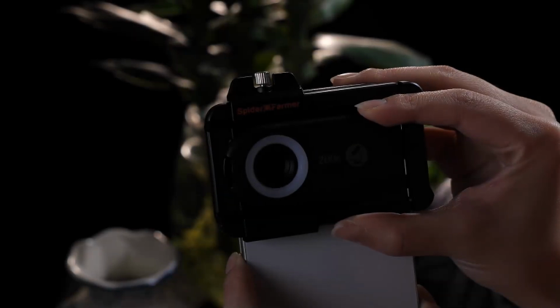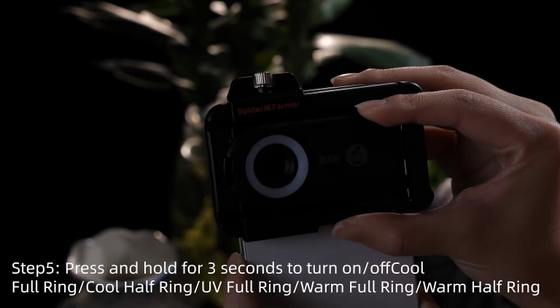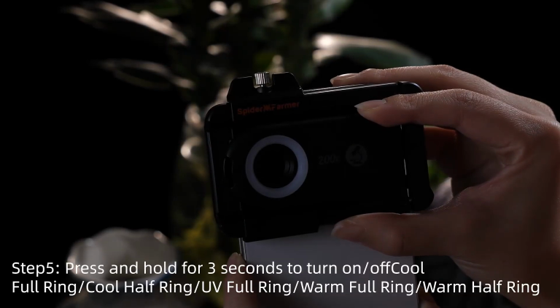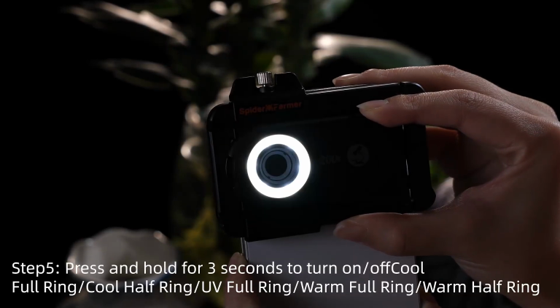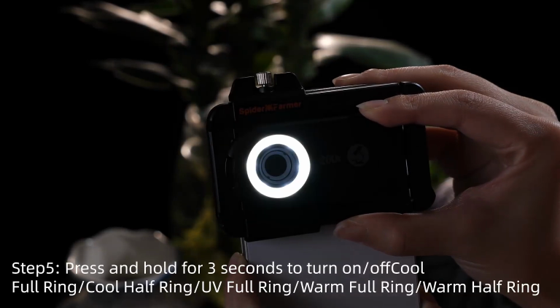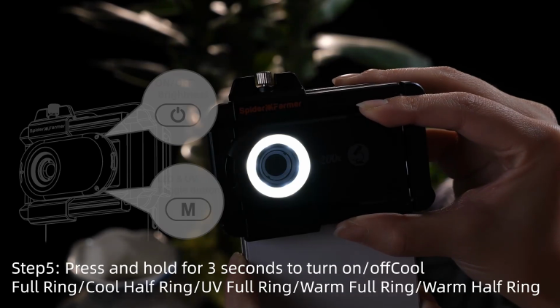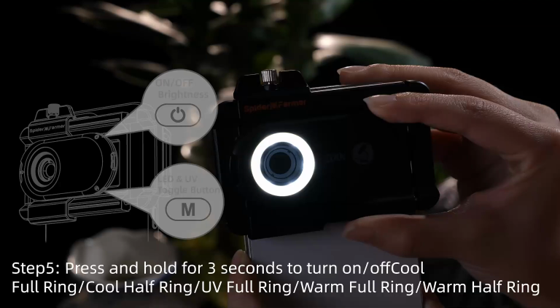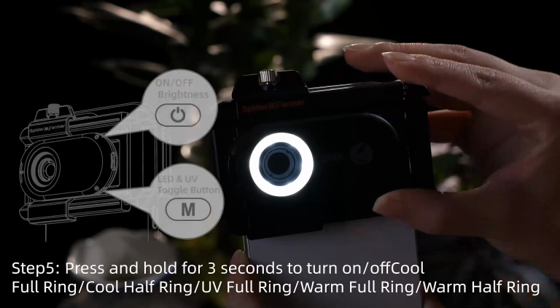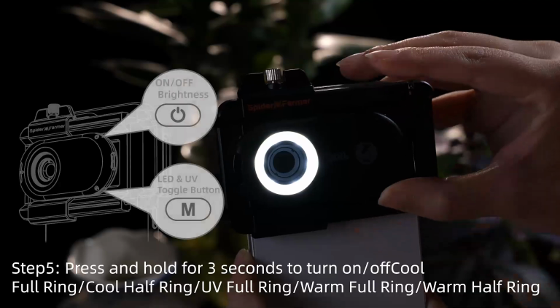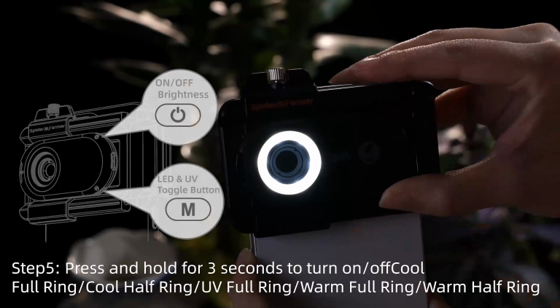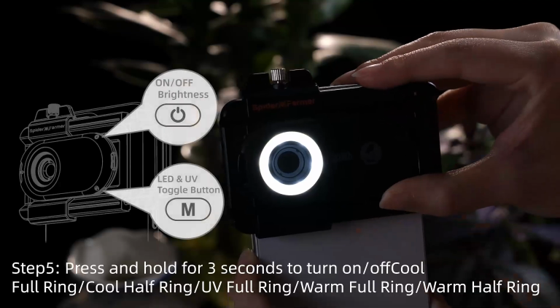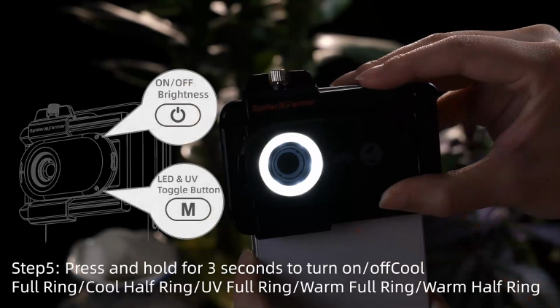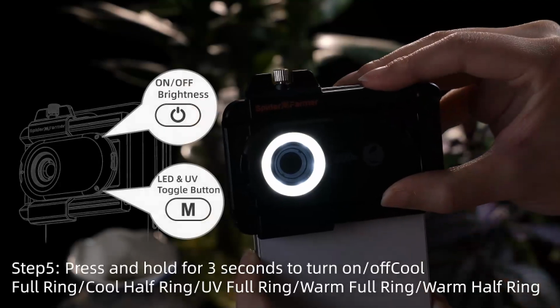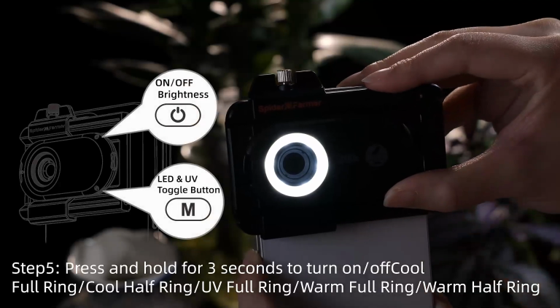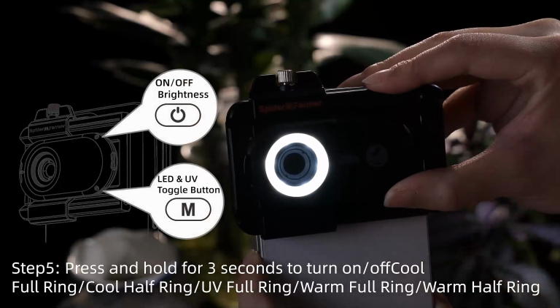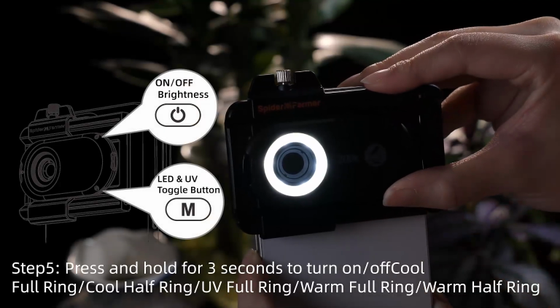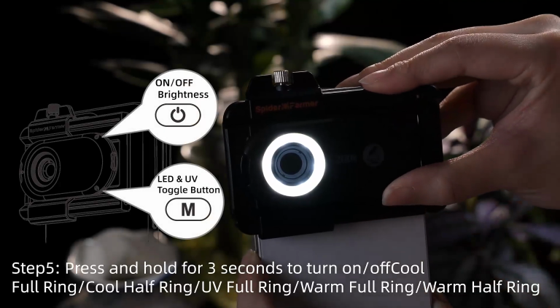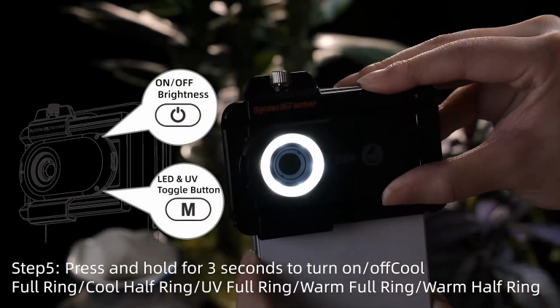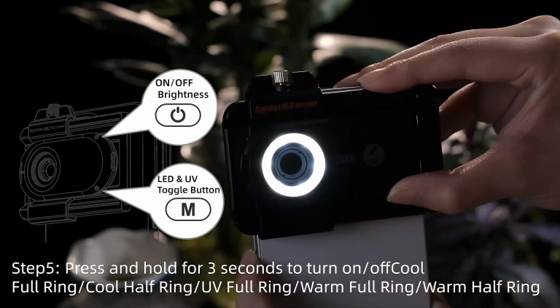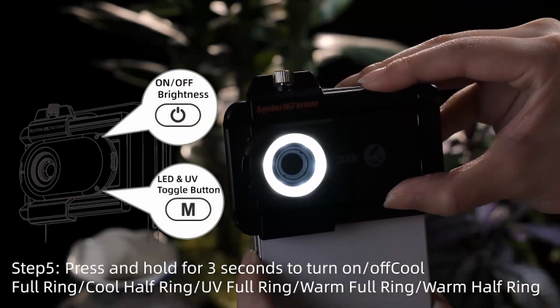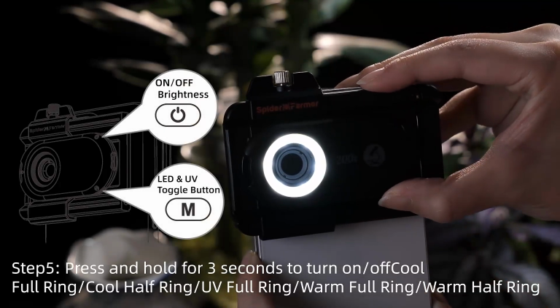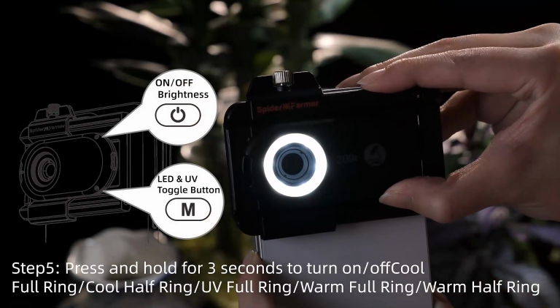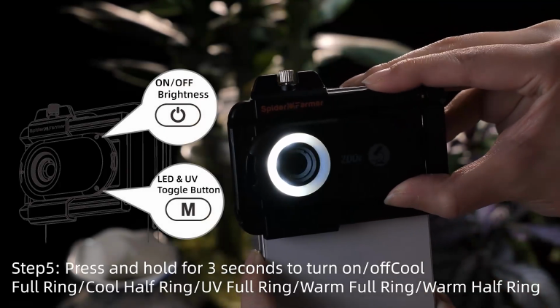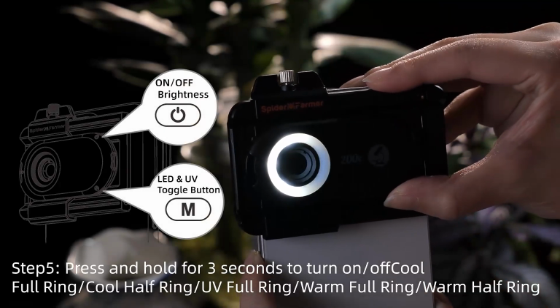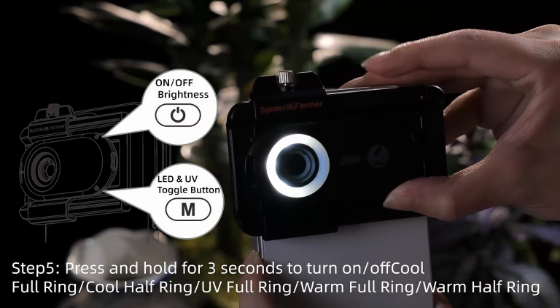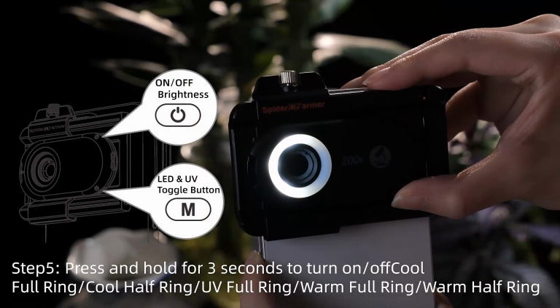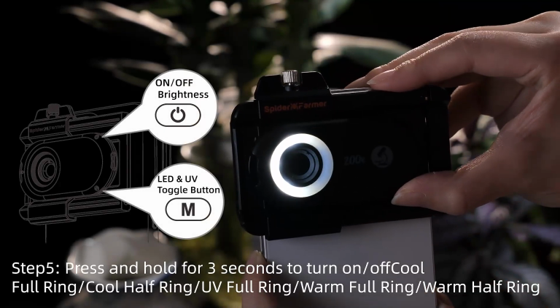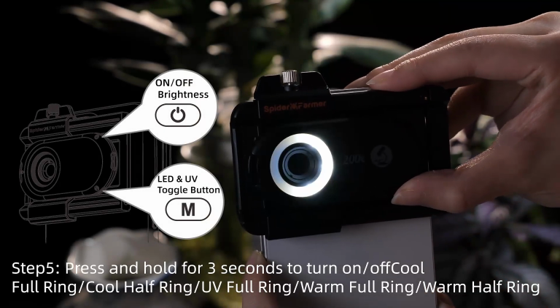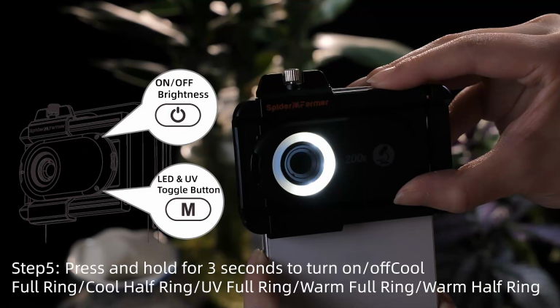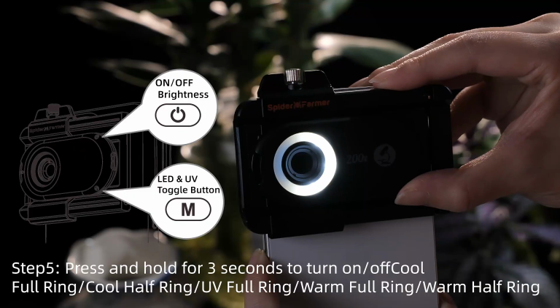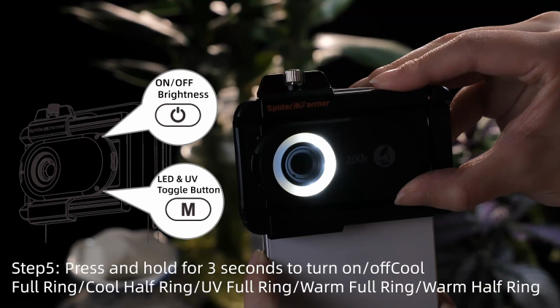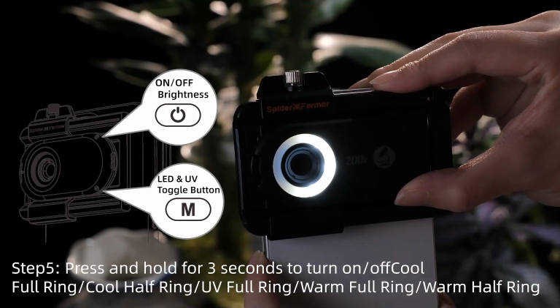Simply hold the power button for three seconds to start, press M to adjust lighting, and you're ready to take stunning close-up photos.